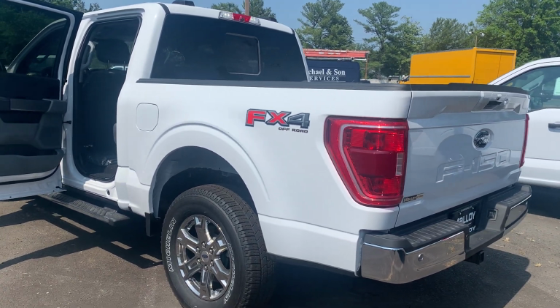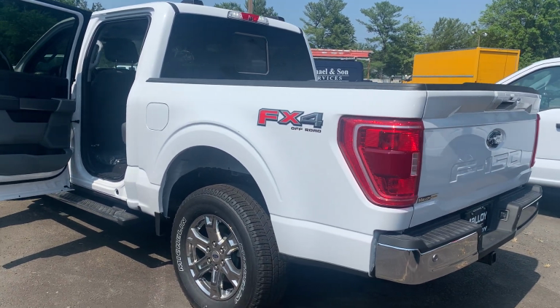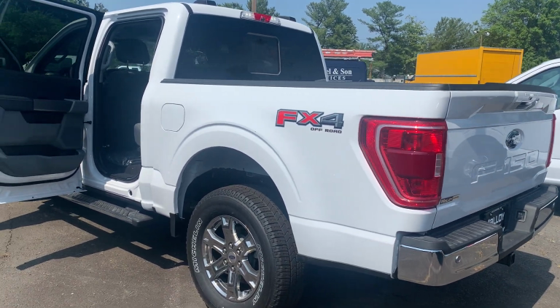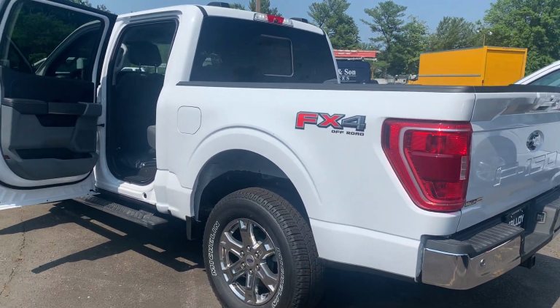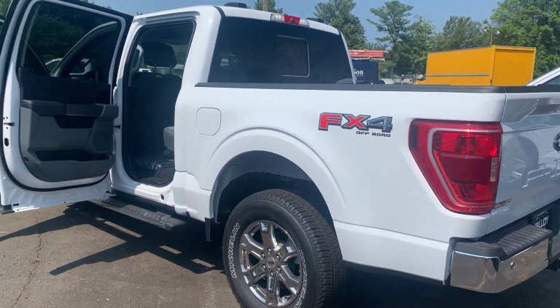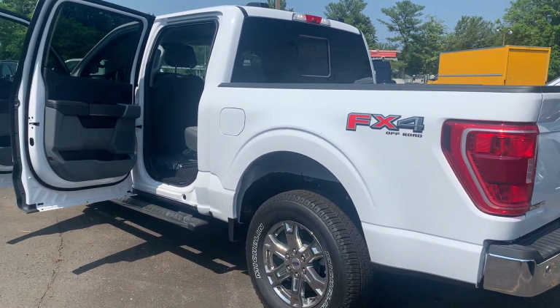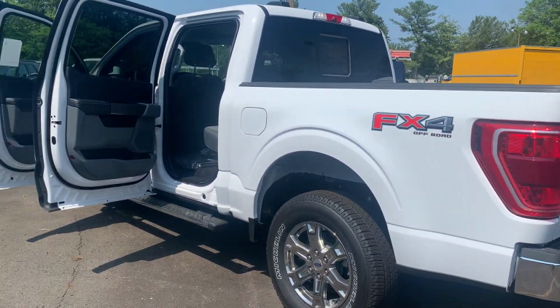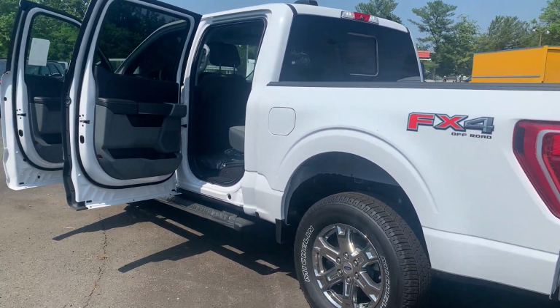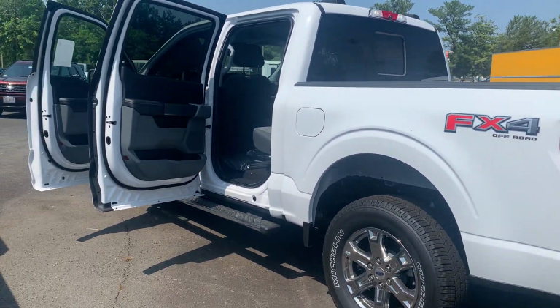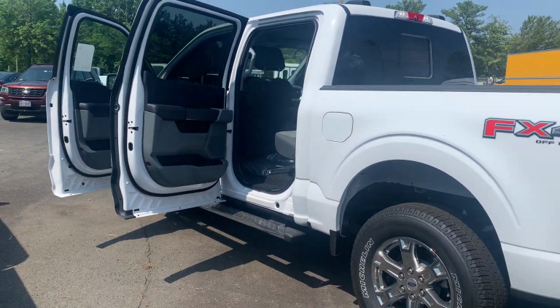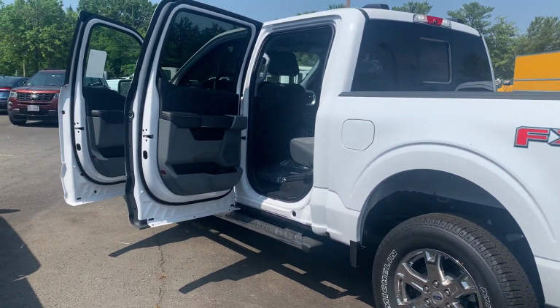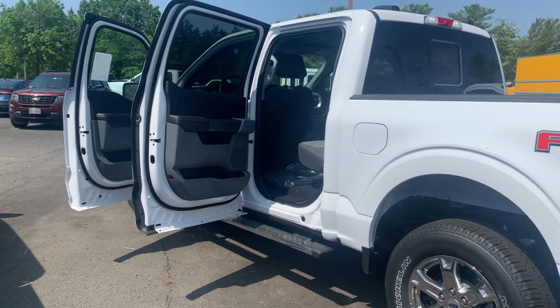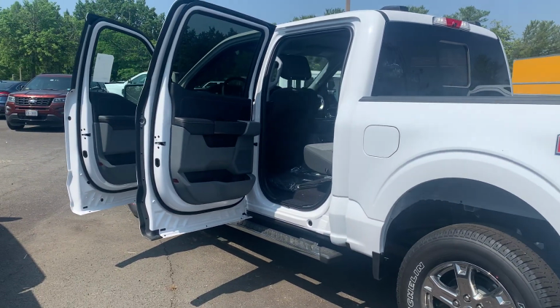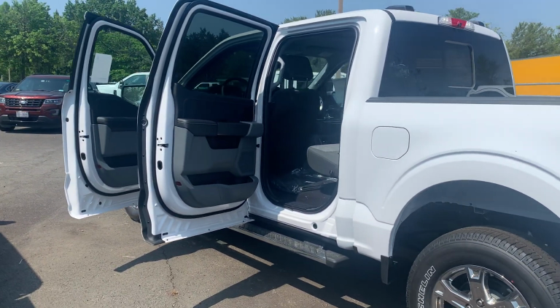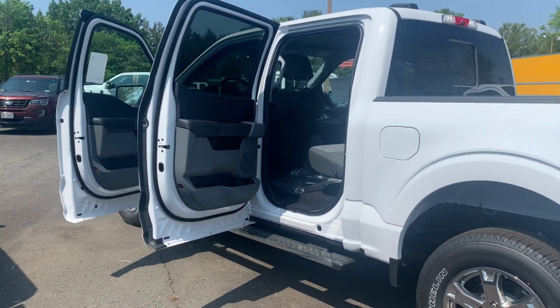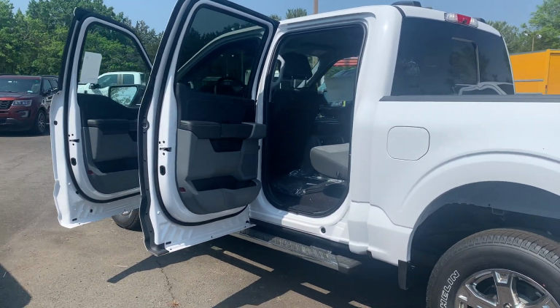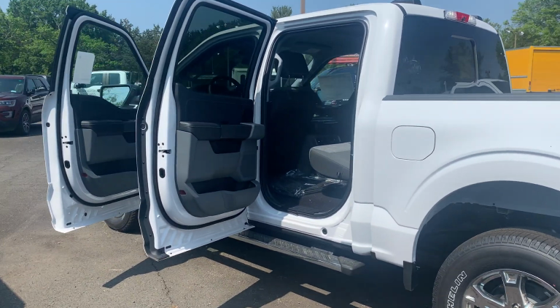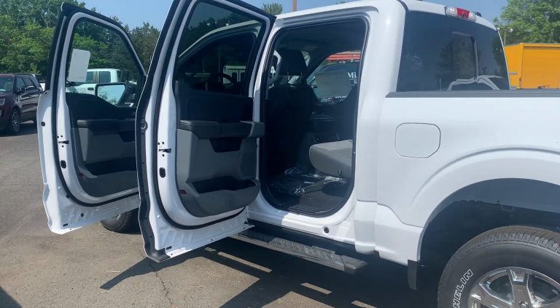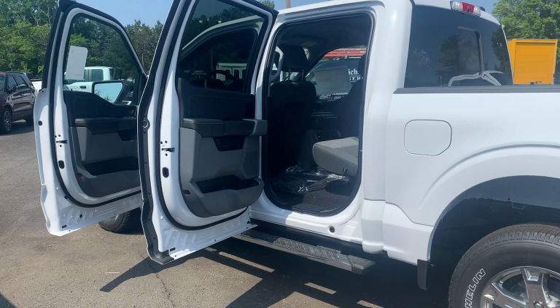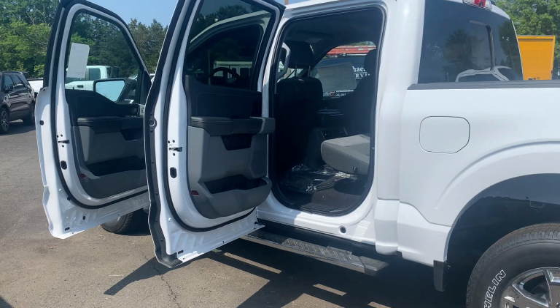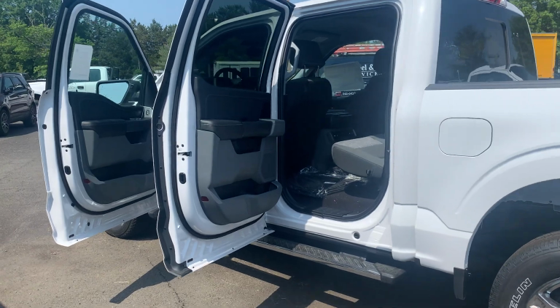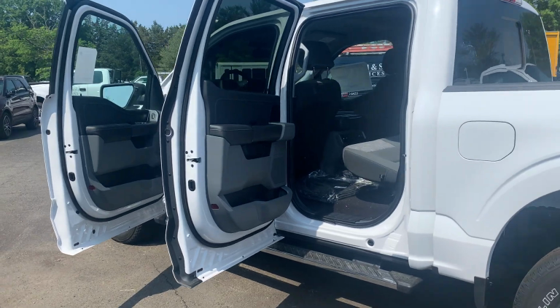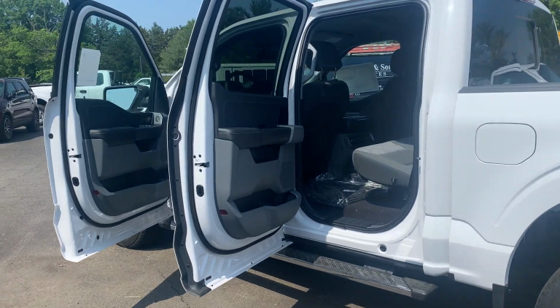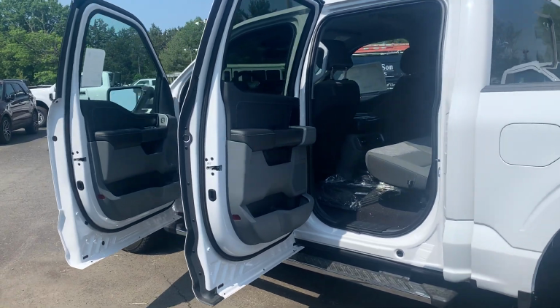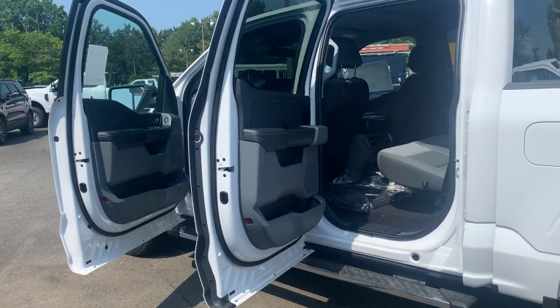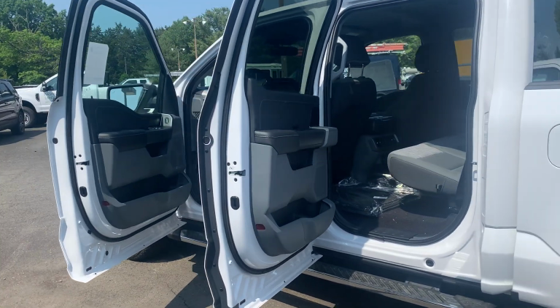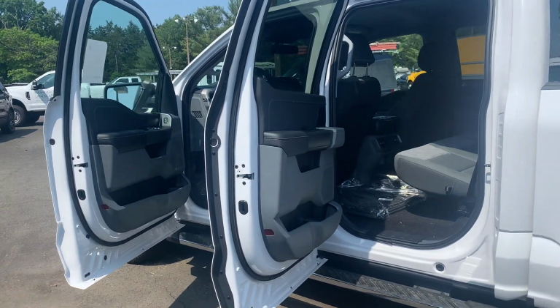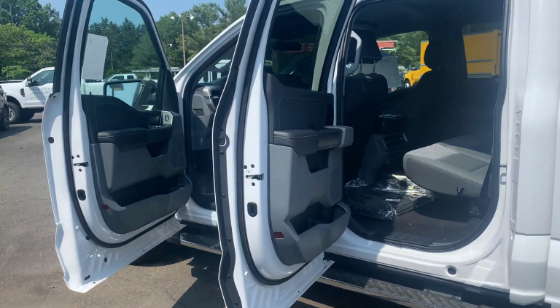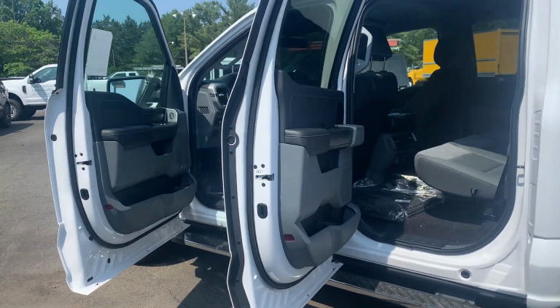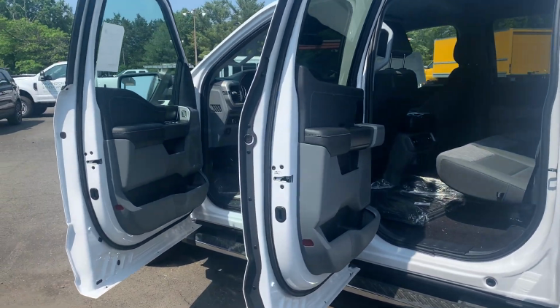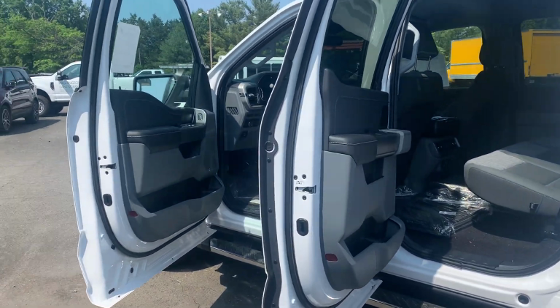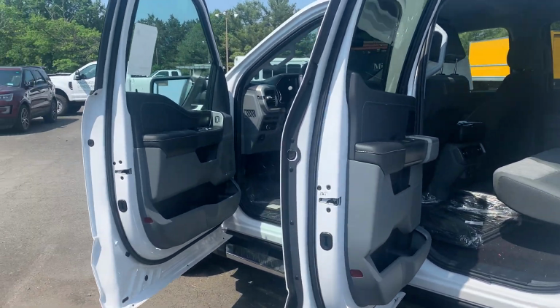Please come on down to Molloy Ford here in Alexandria, Virginia and make it Molloy.